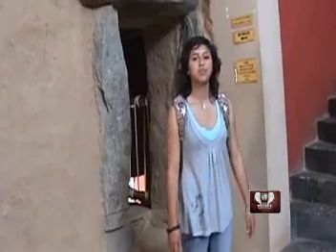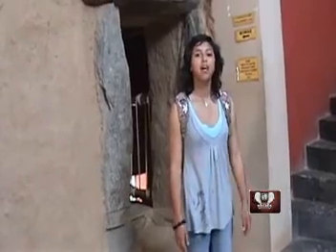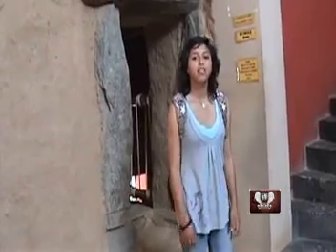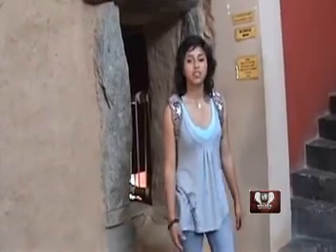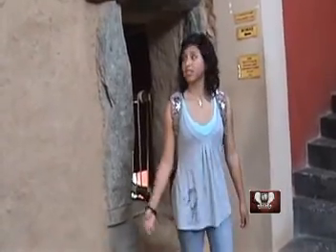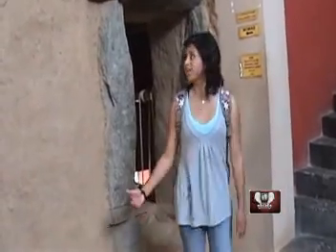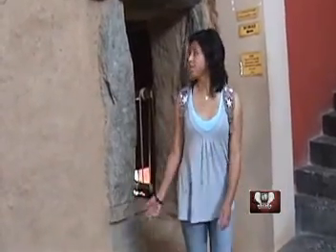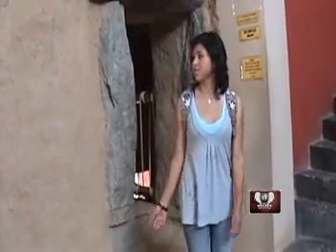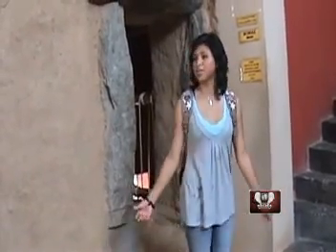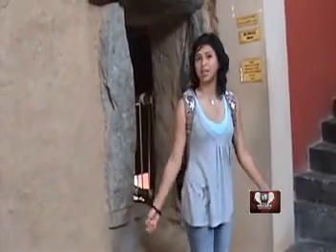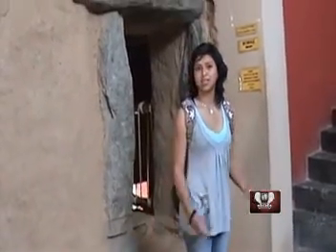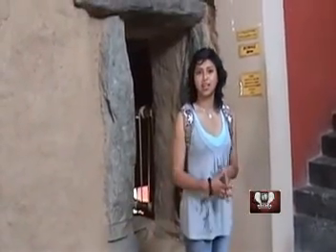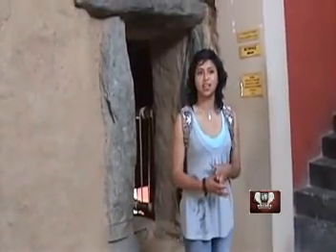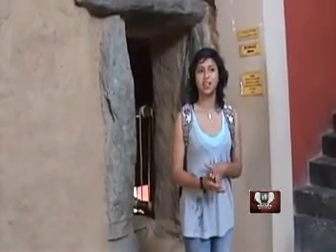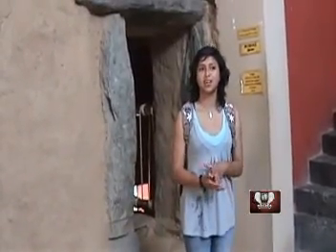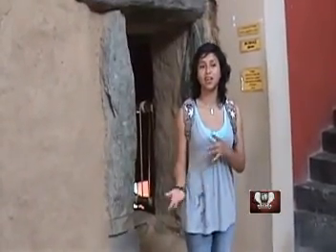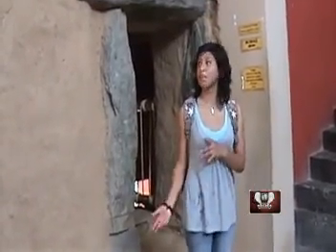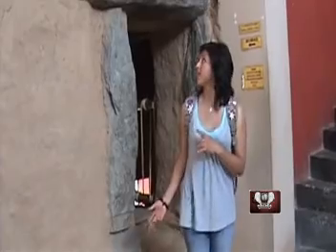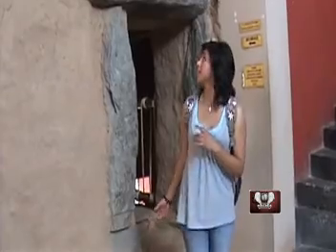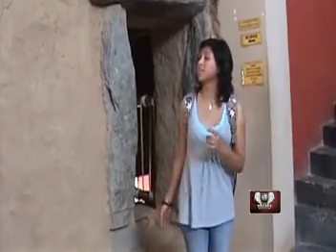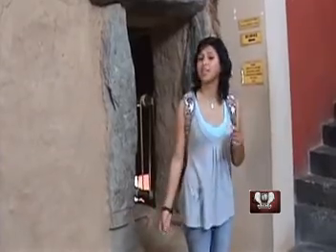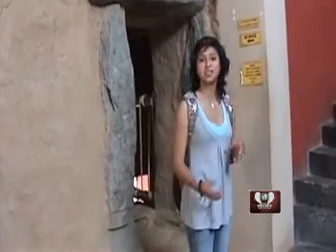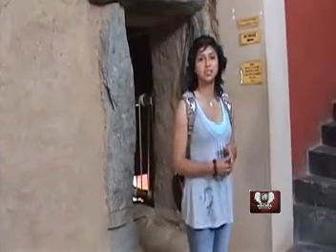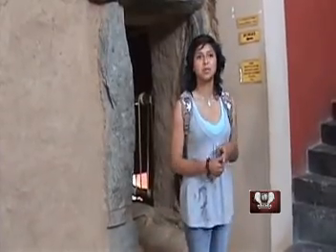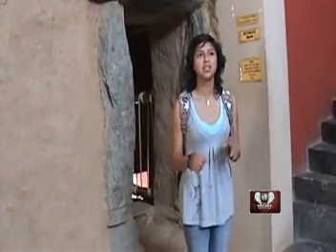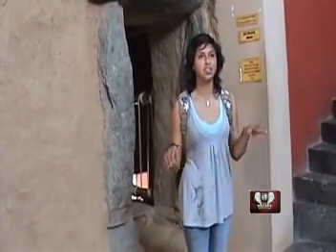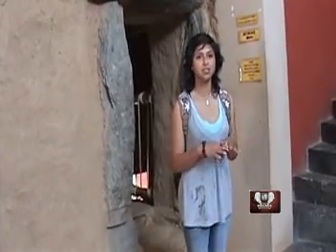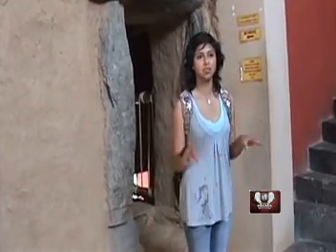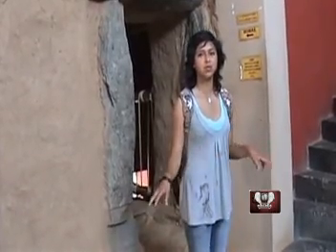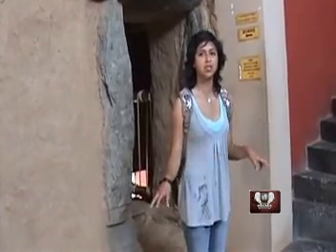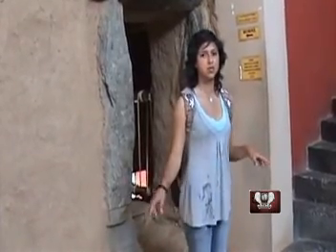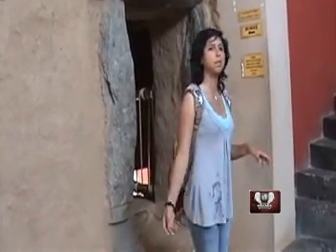Nos encontramos en una réplica de las acogedoras aldeas churubas, aquí dentro del museo de Churubamba.